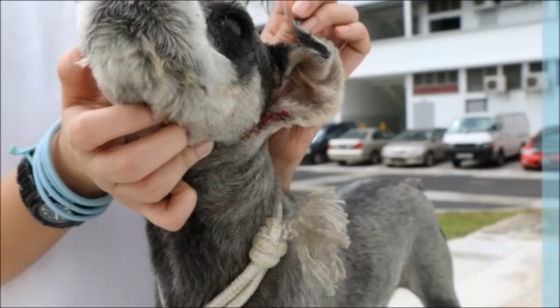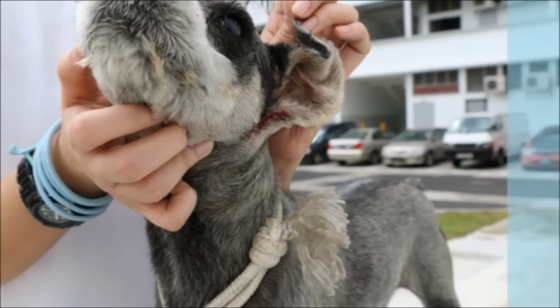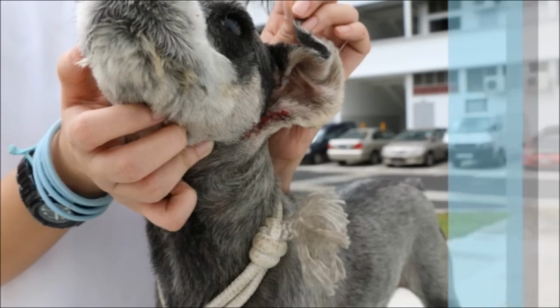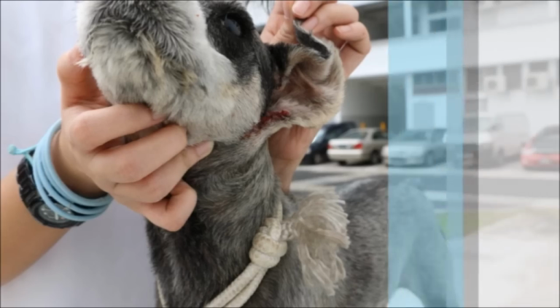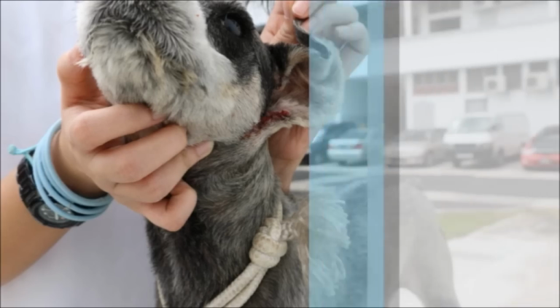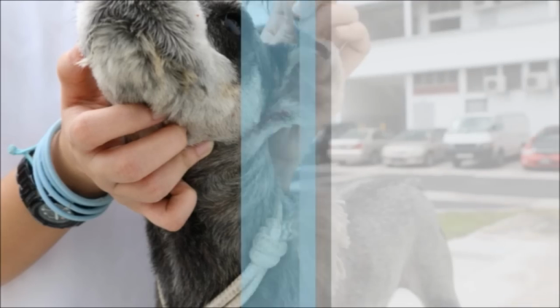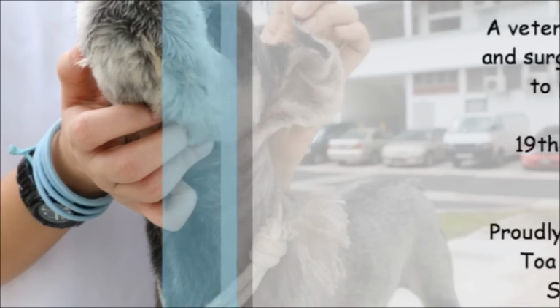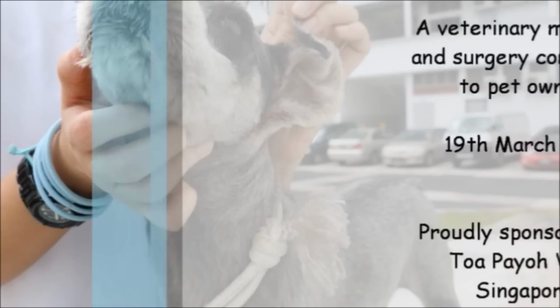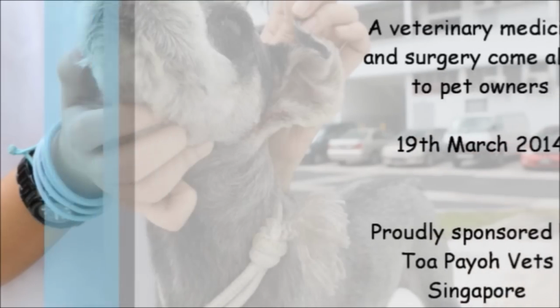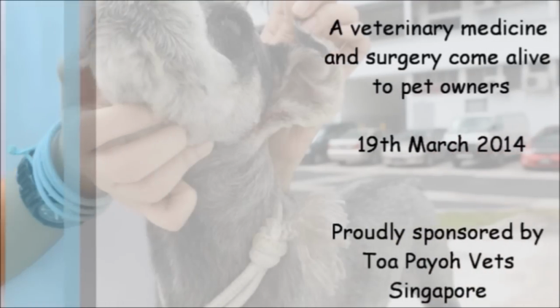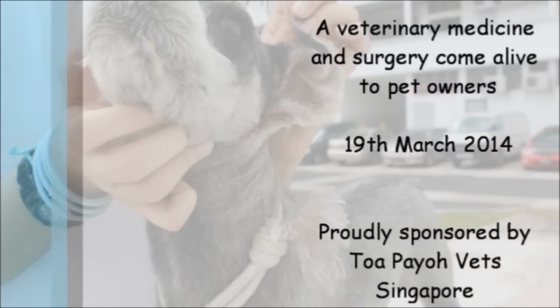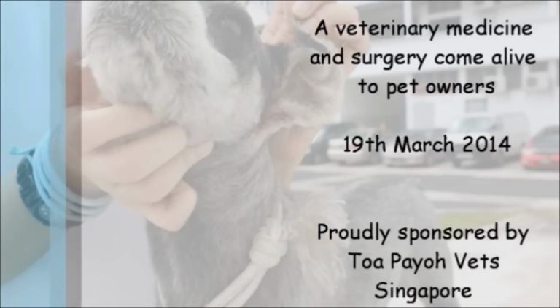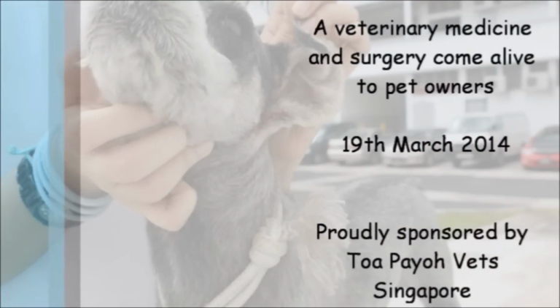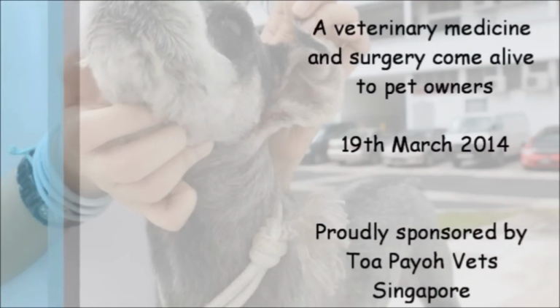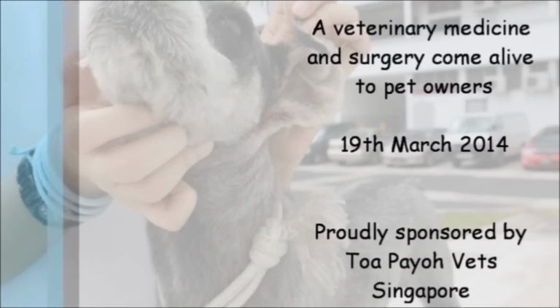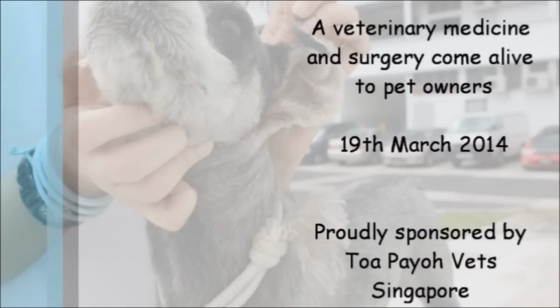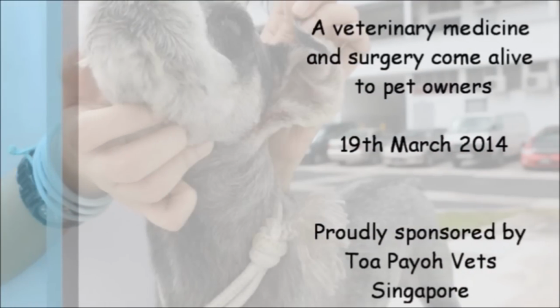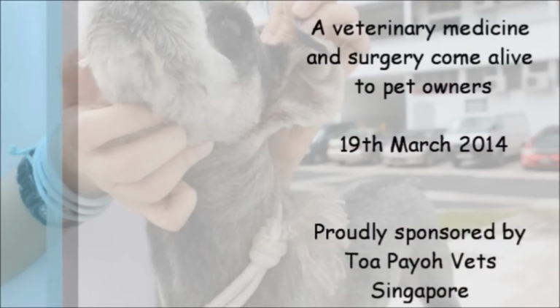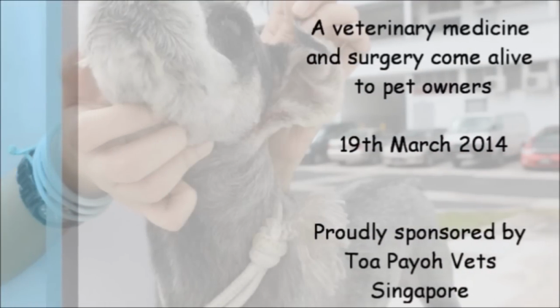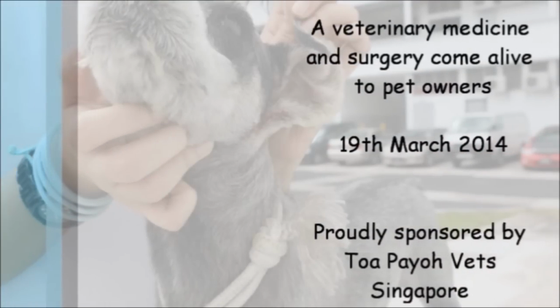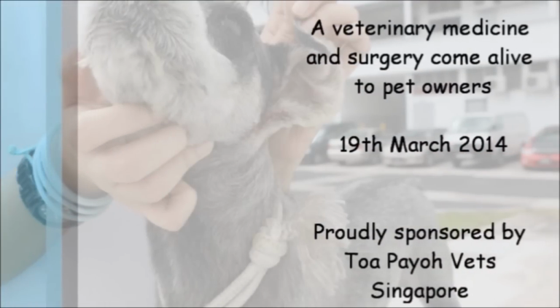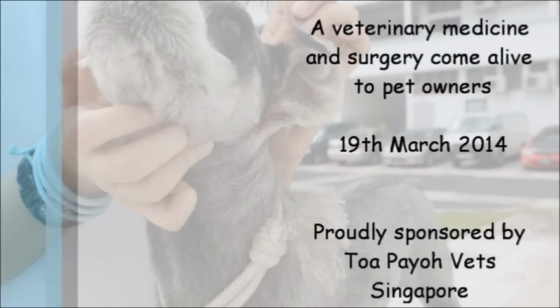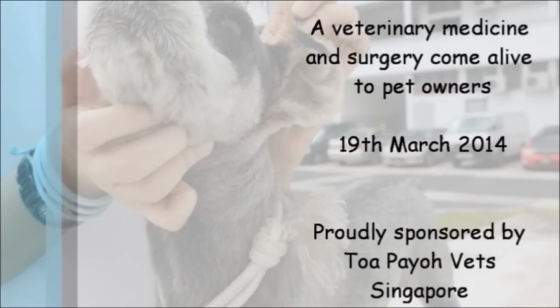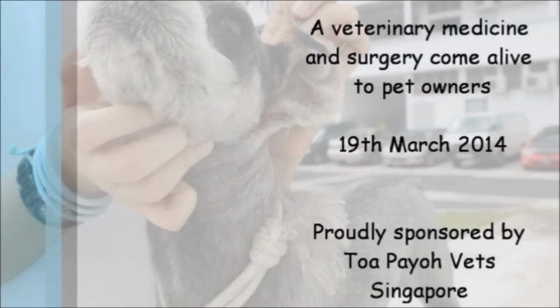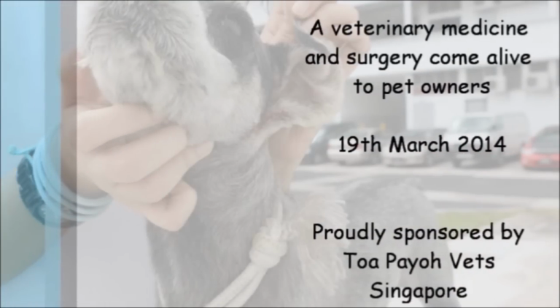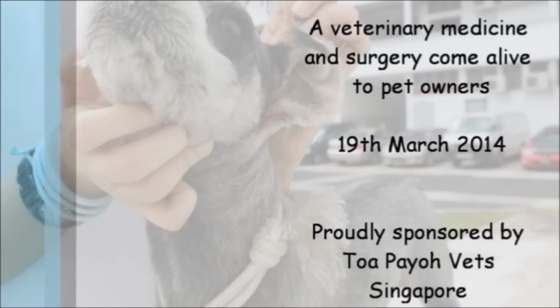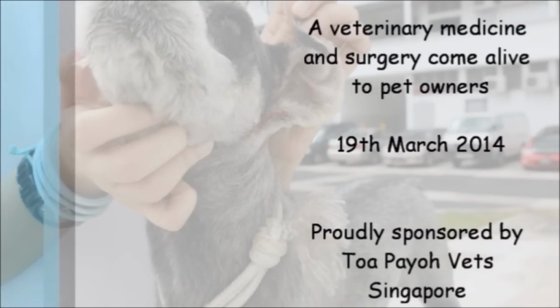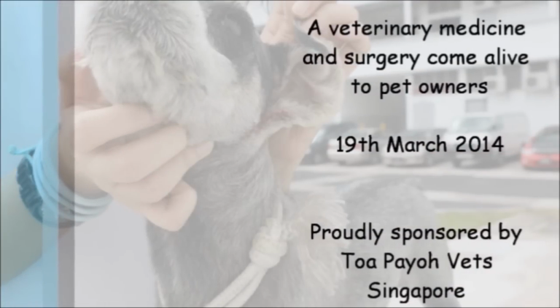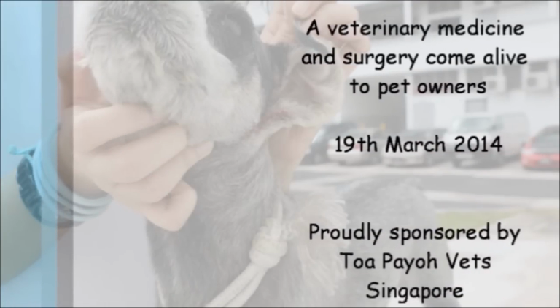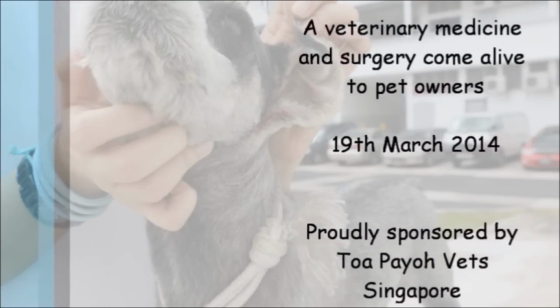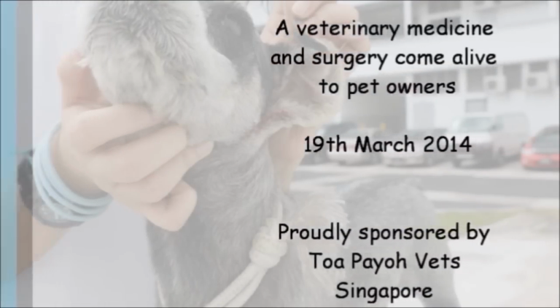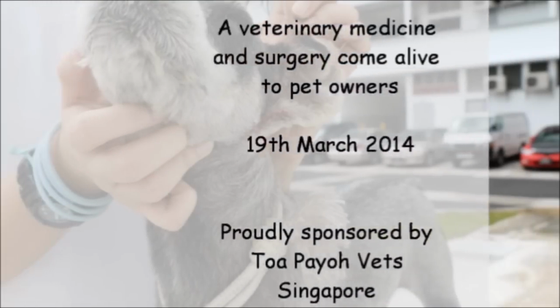A veterinary medicine and surgery come alive to pet owners, proudly sponsored by TopioVet Singapore.